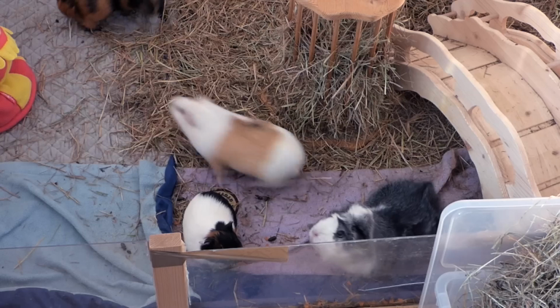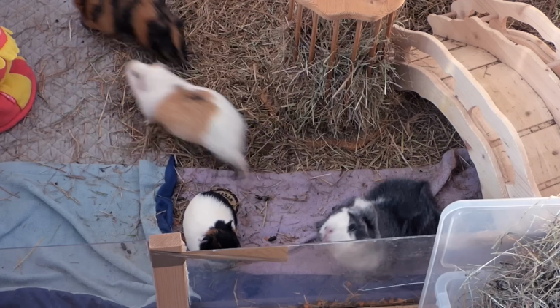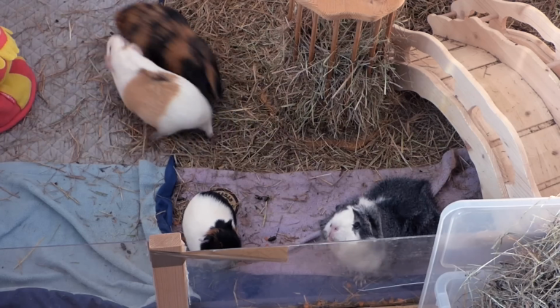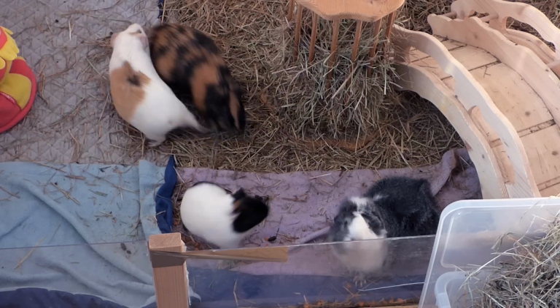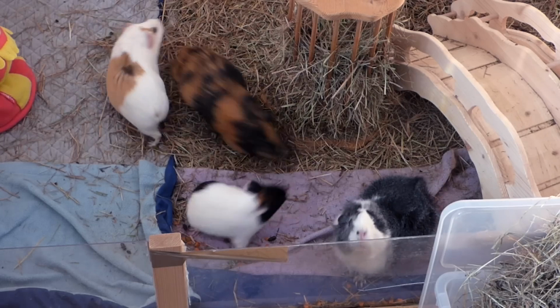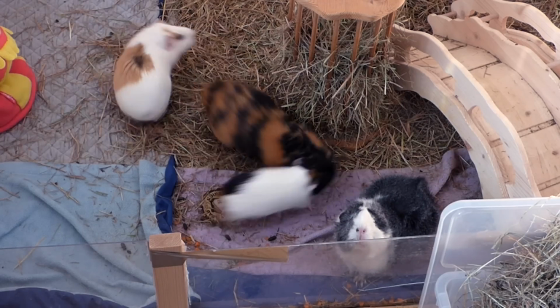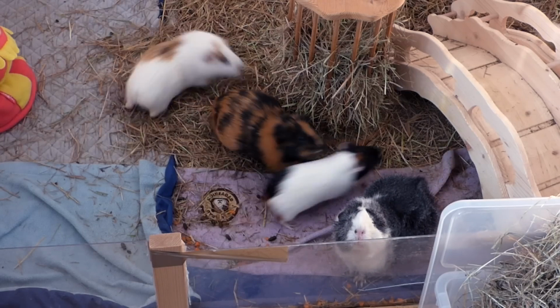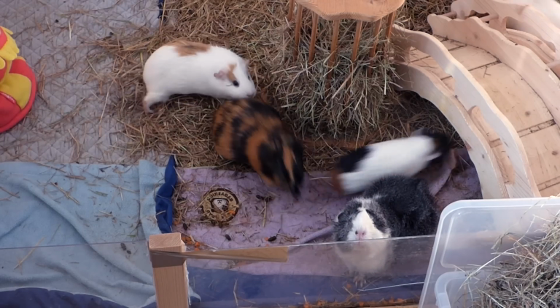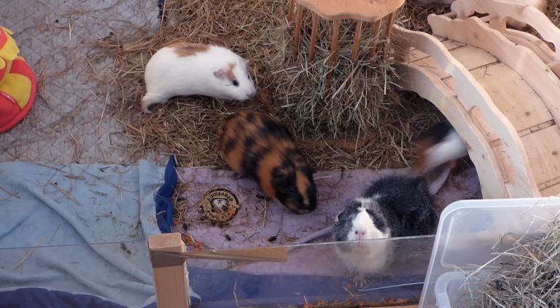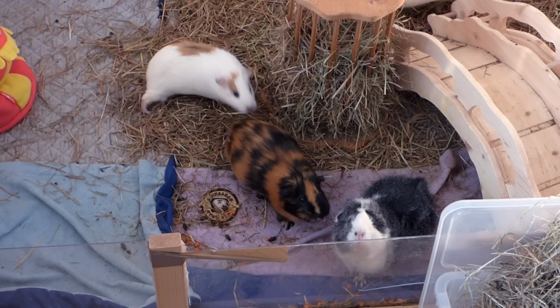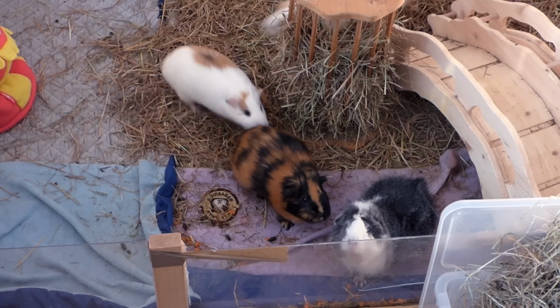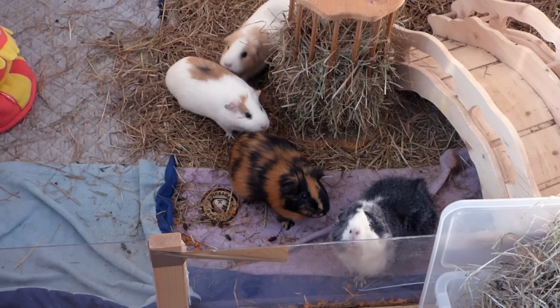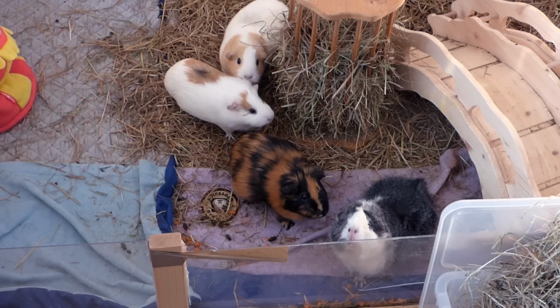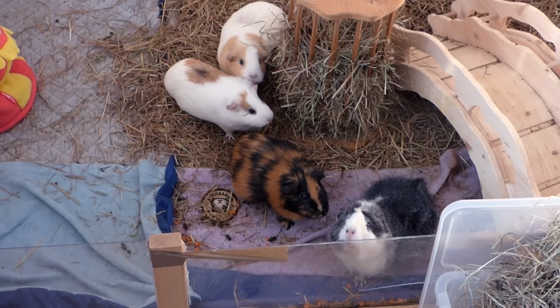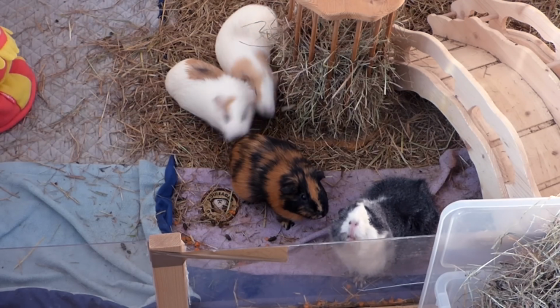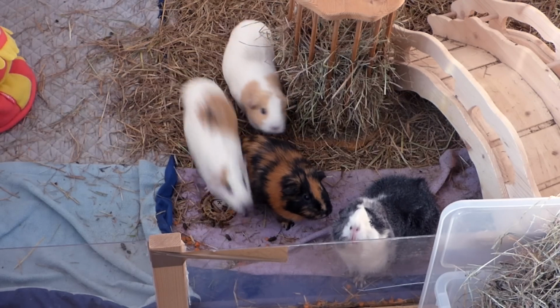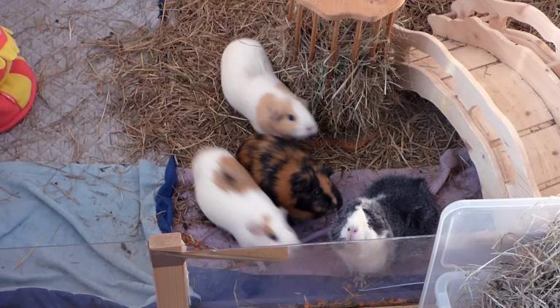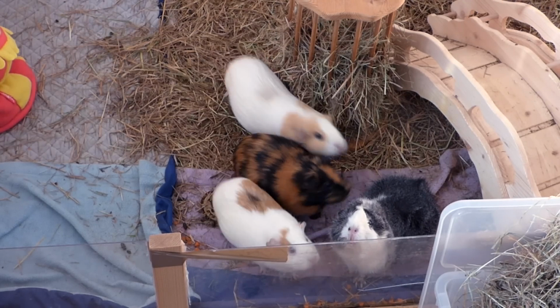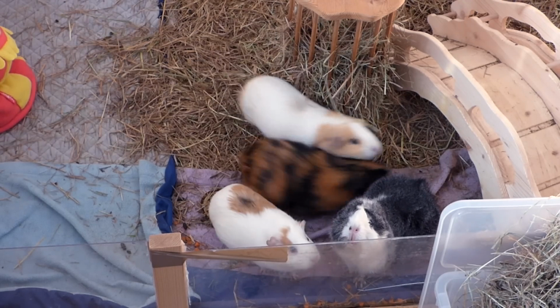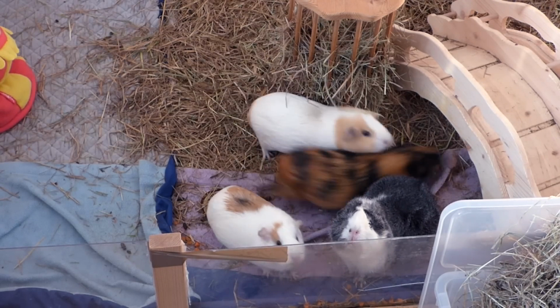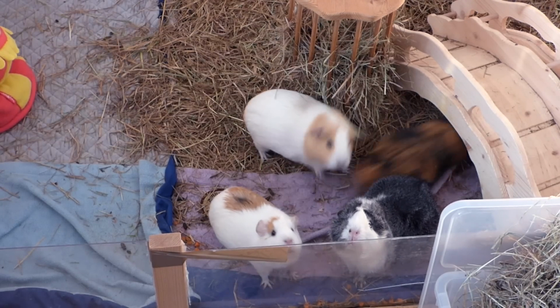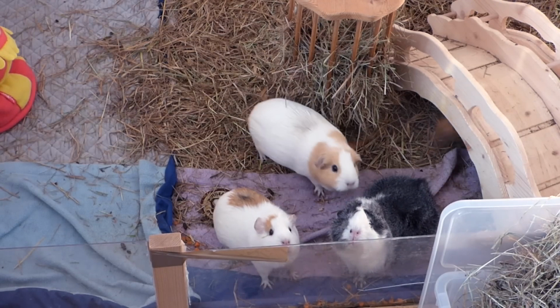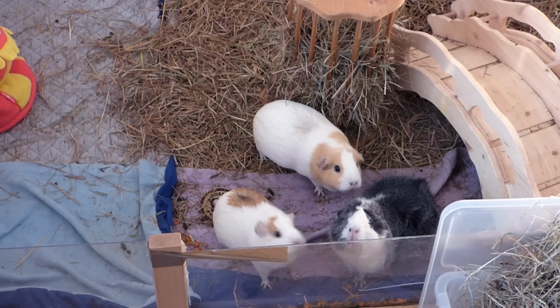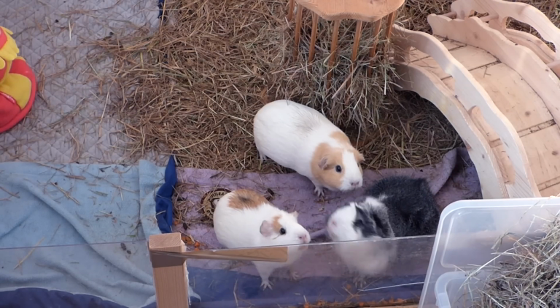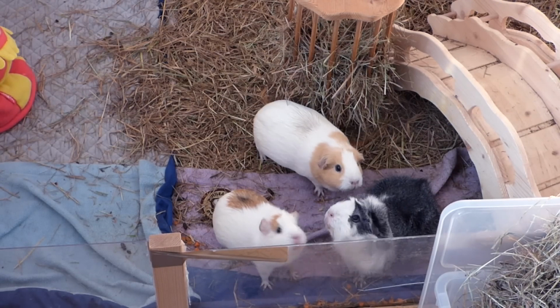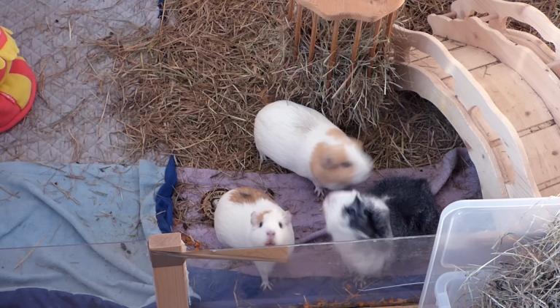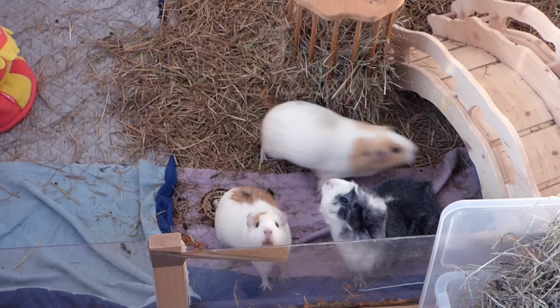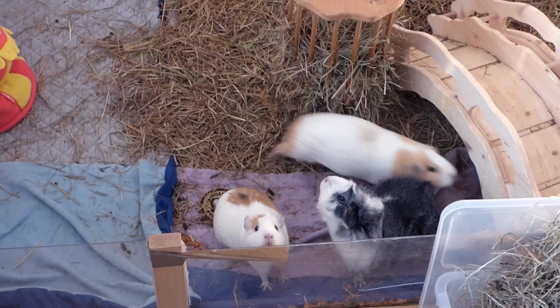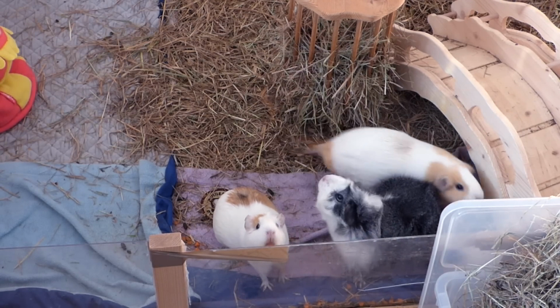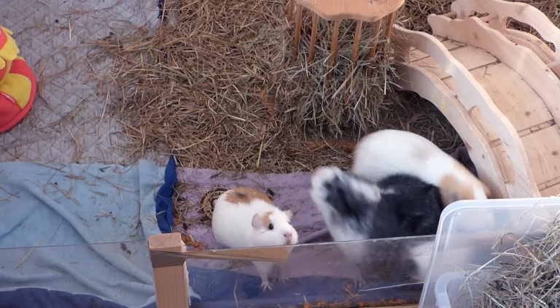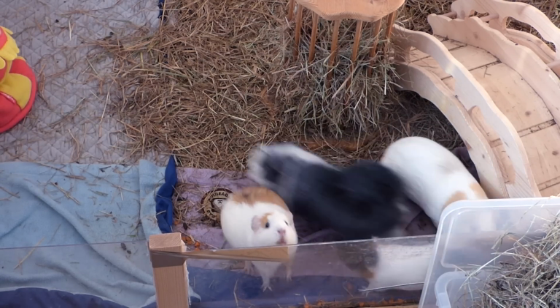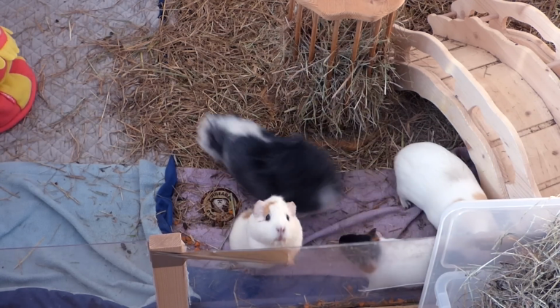These were my tips for introducing guinea pigs. I hope you enjoyed this video and see you guys next time. Bye!